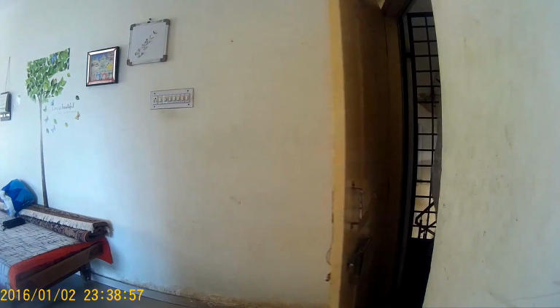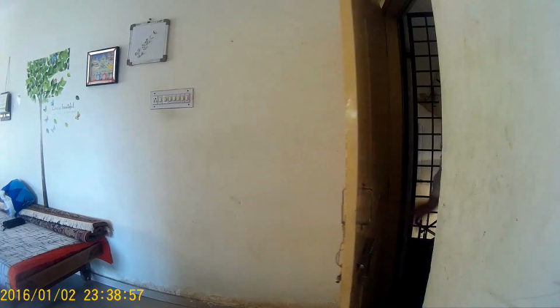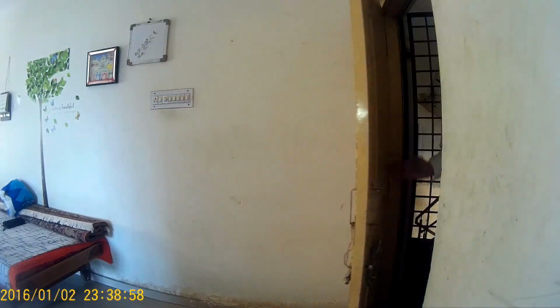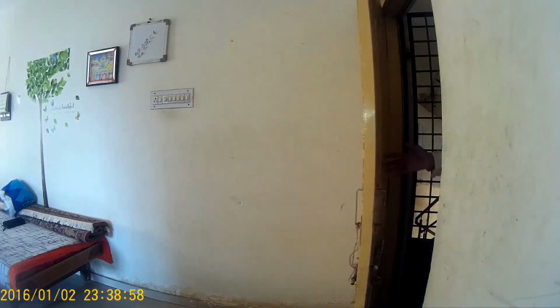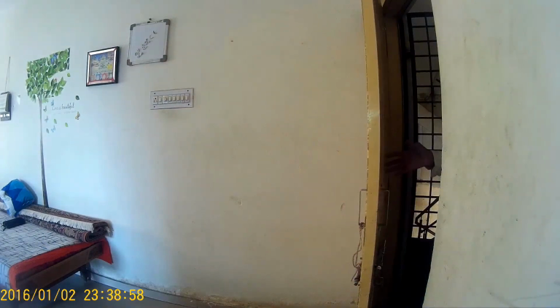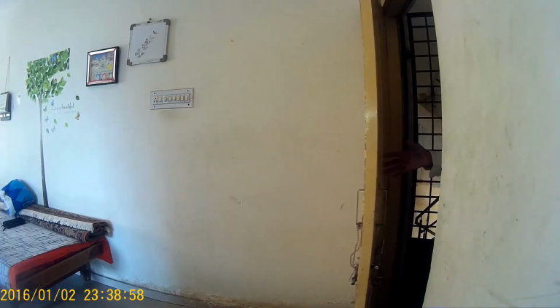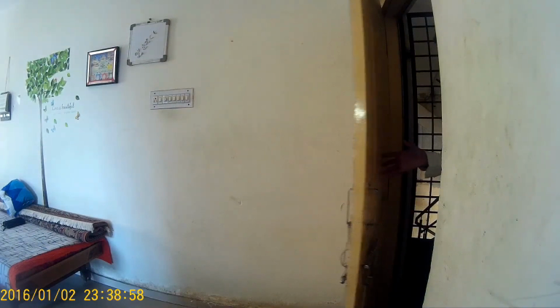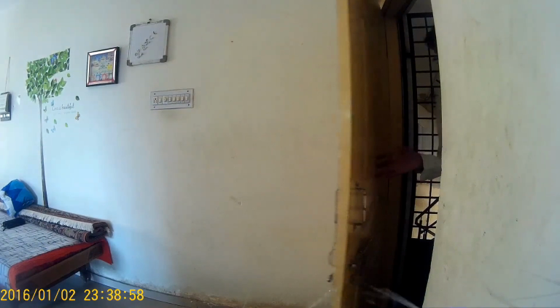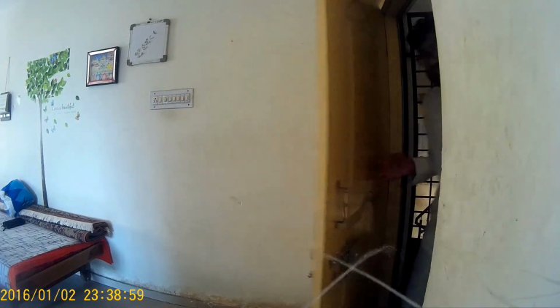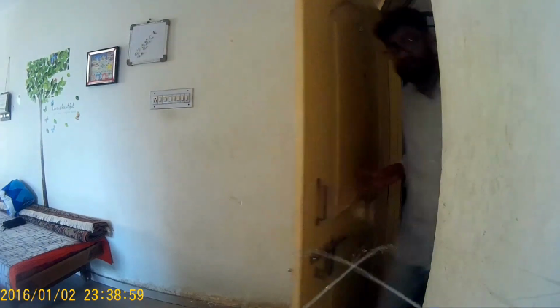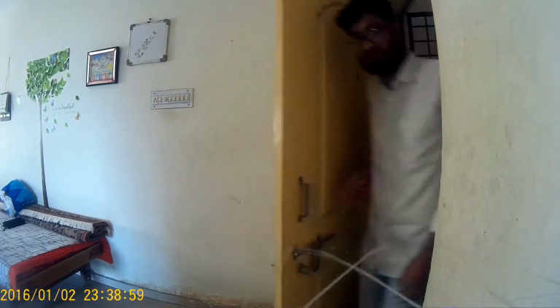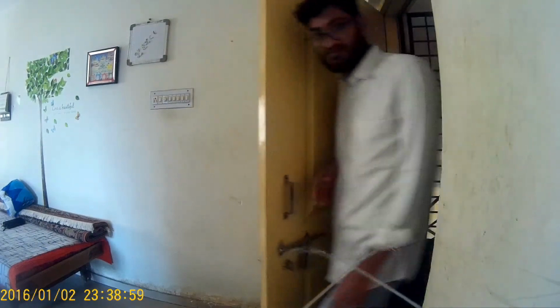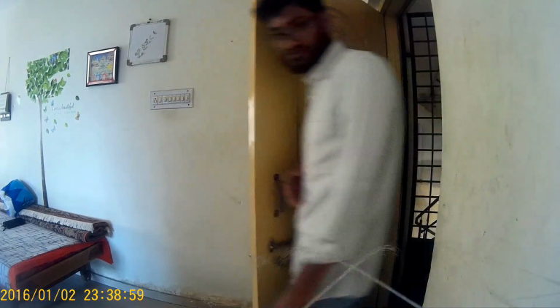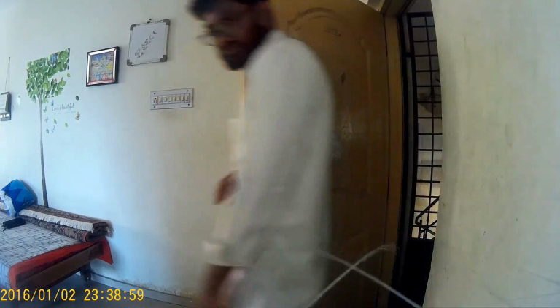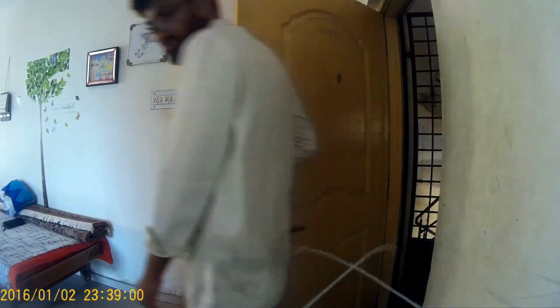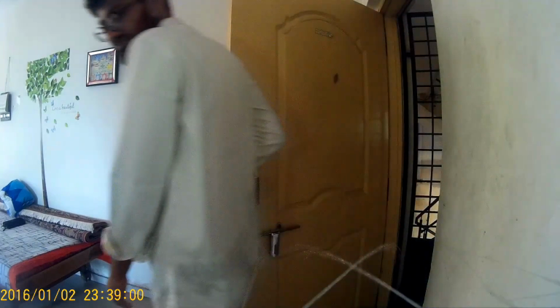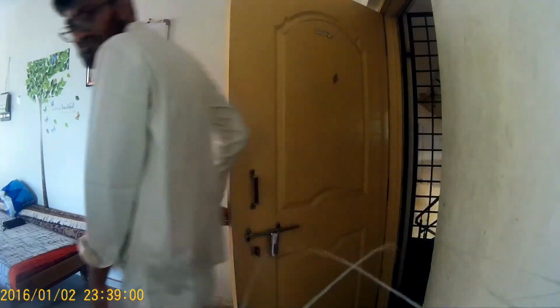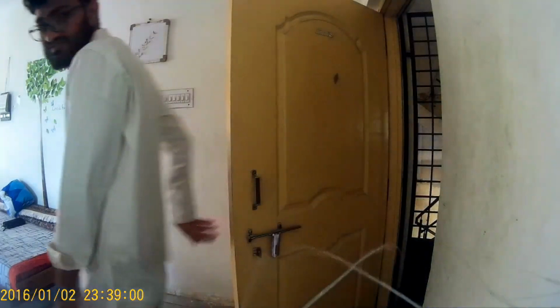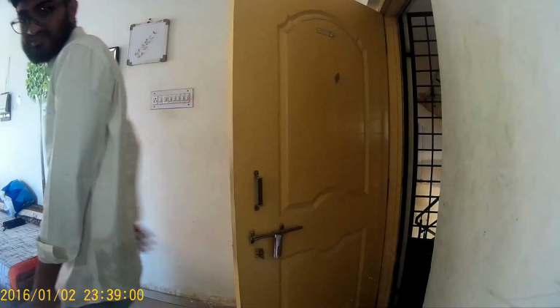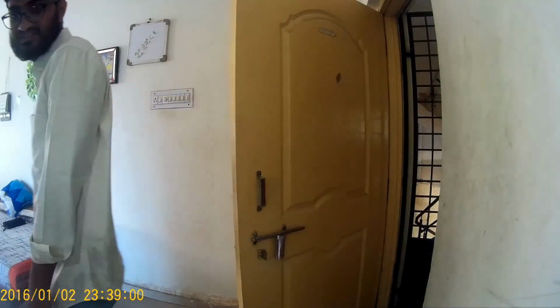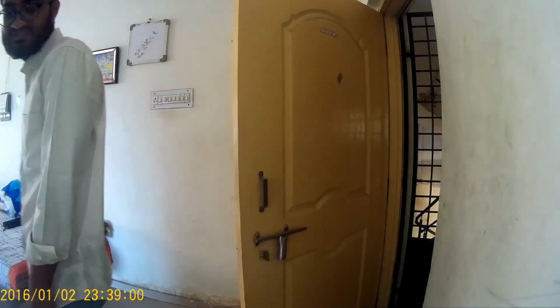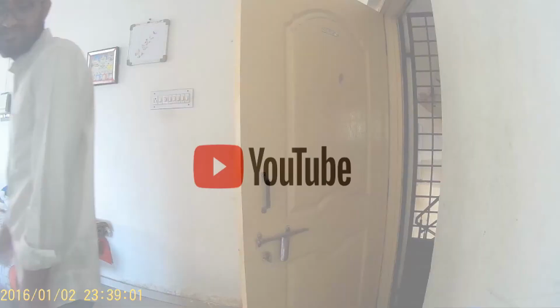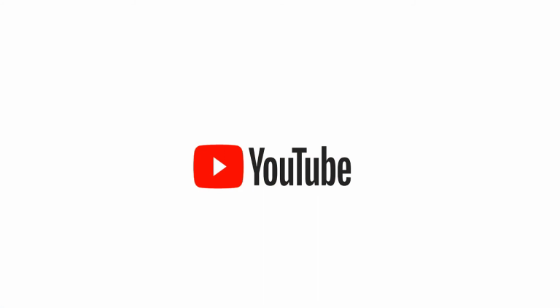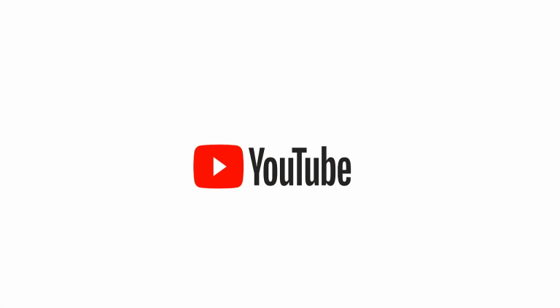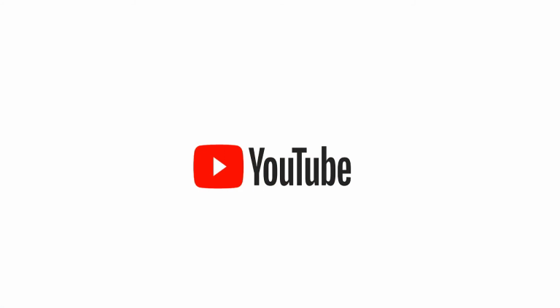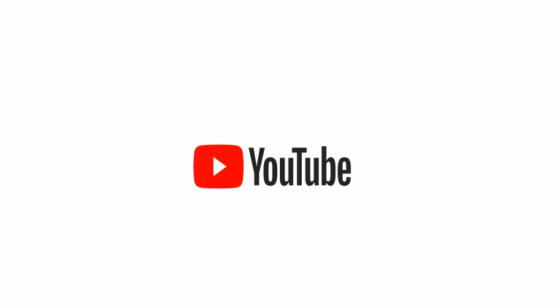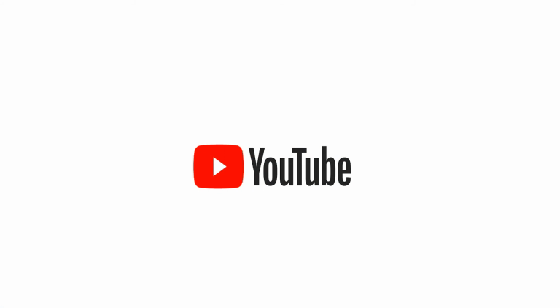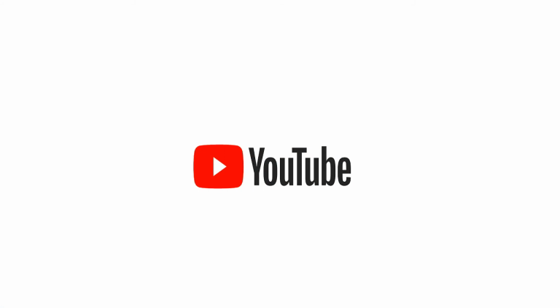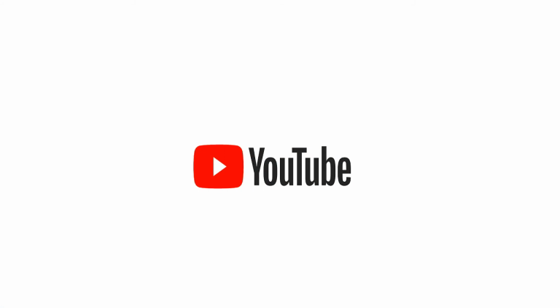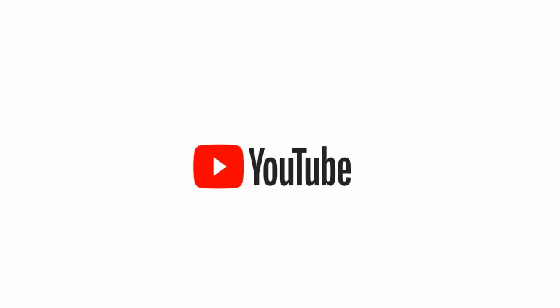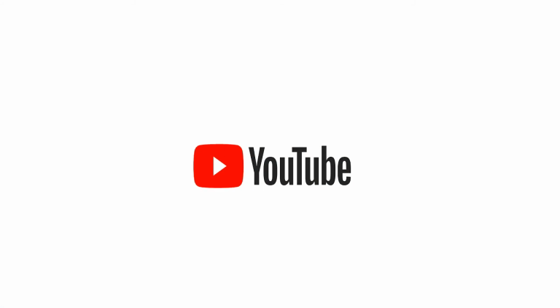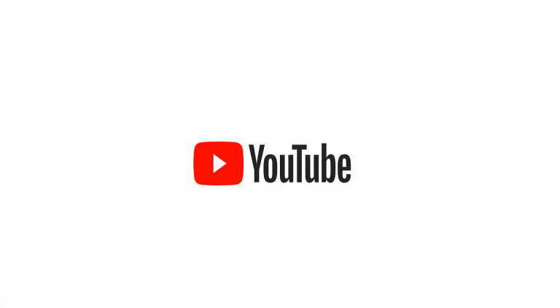Okay, hope you liked this video. Make sure to subscribe. See you in the next video.